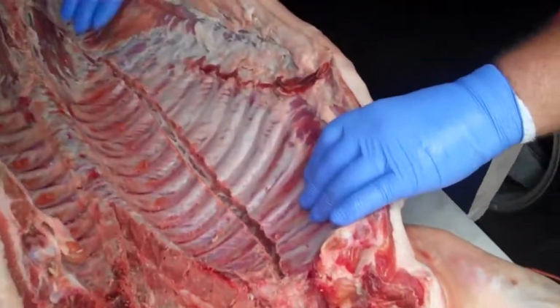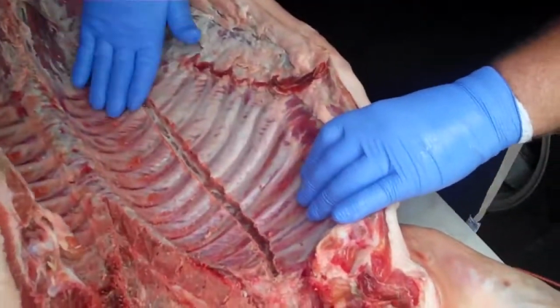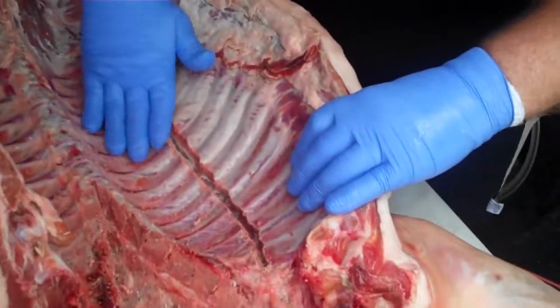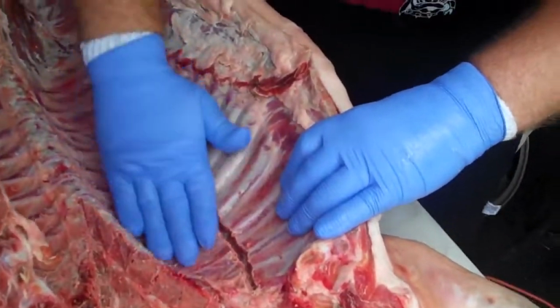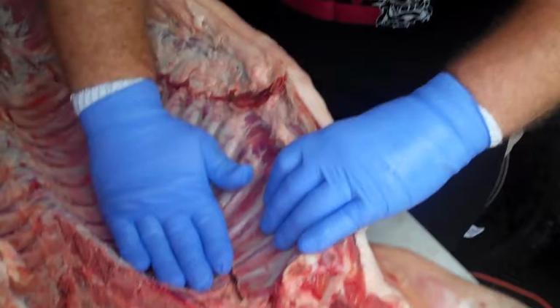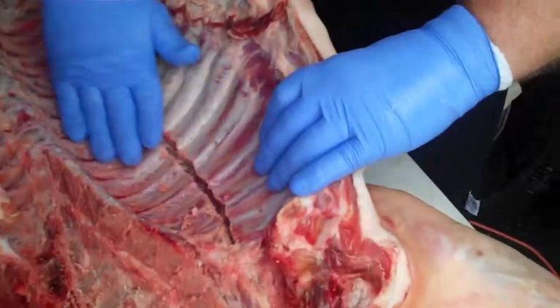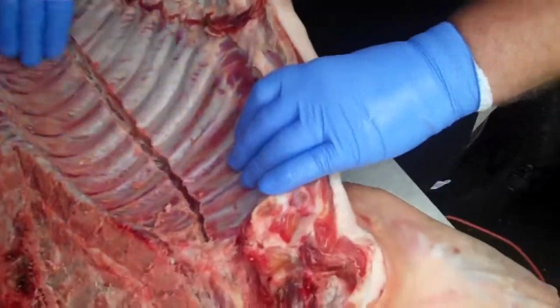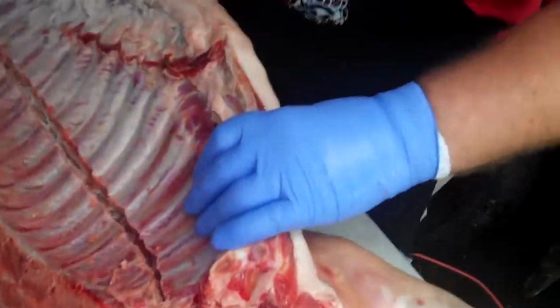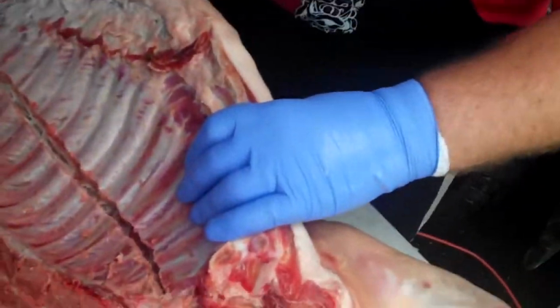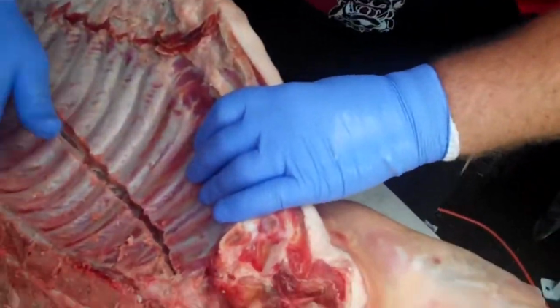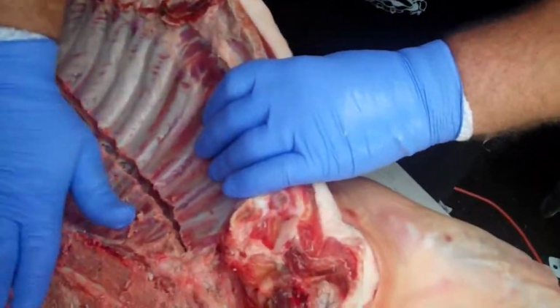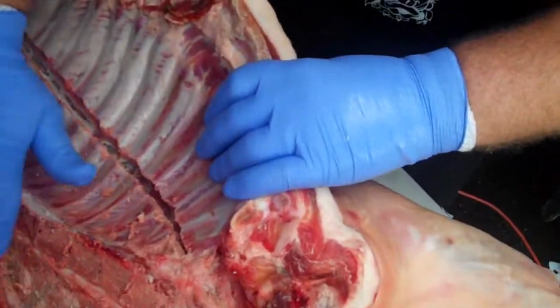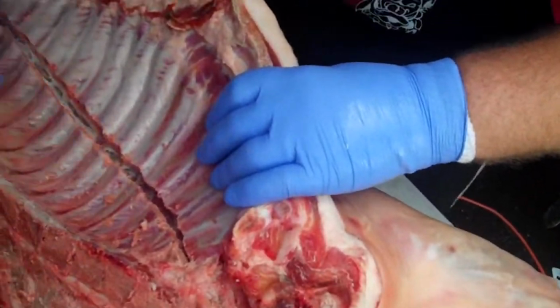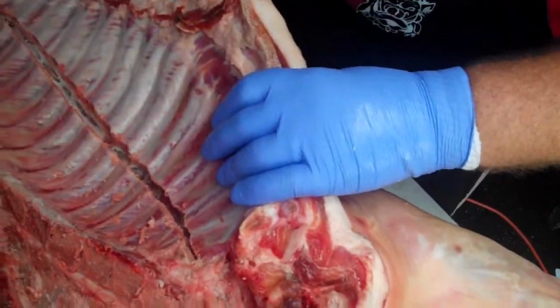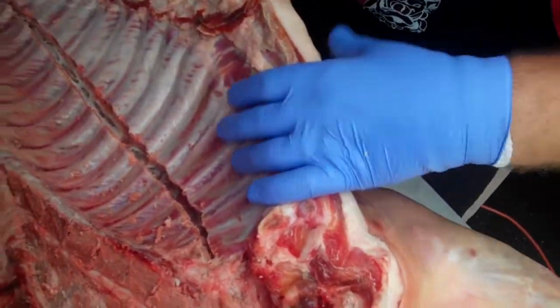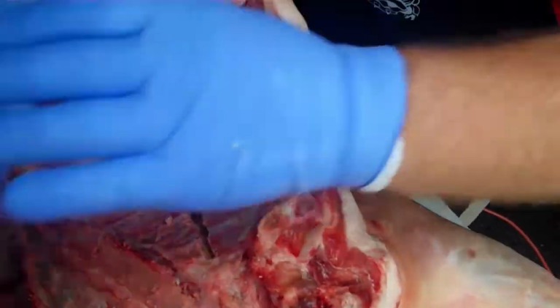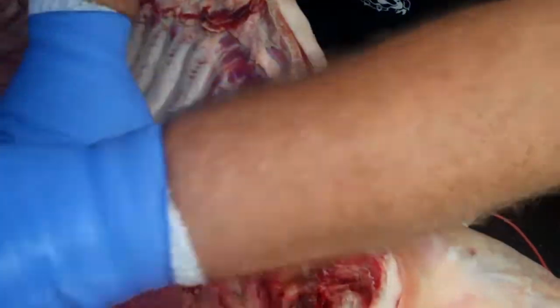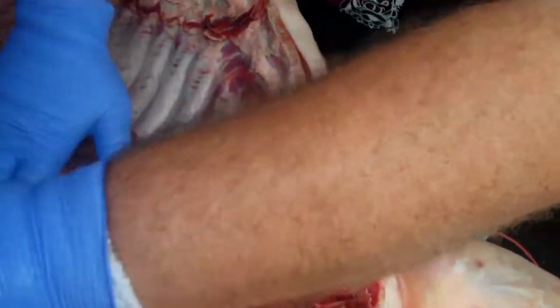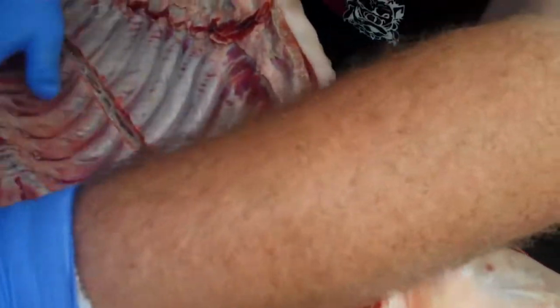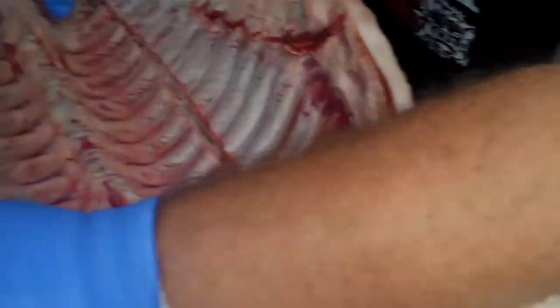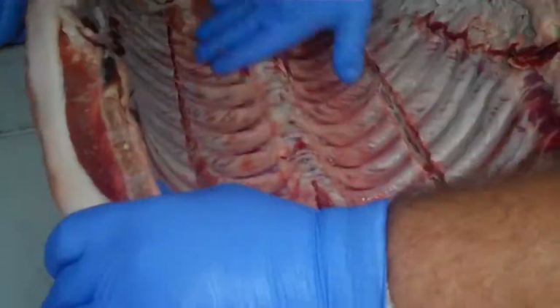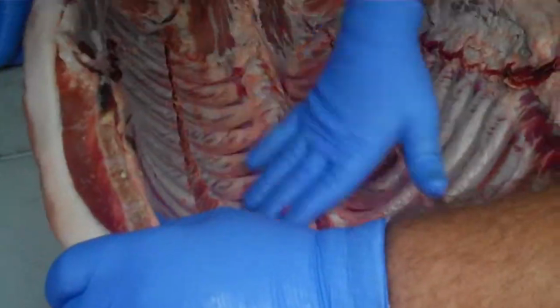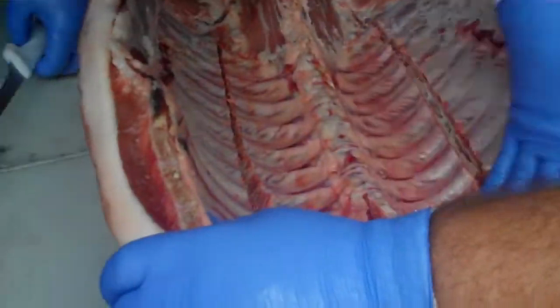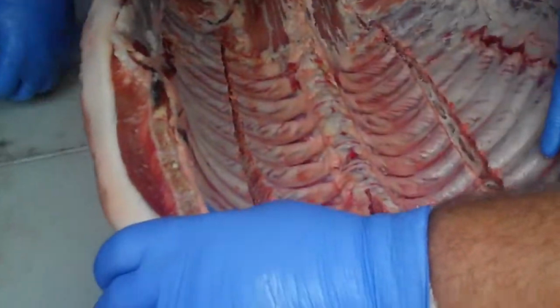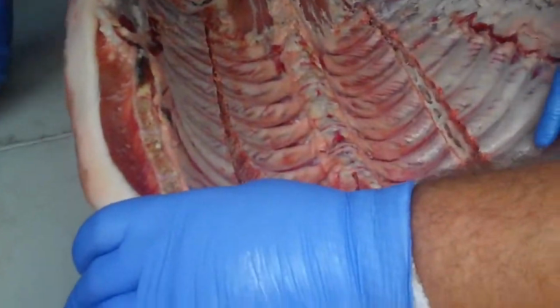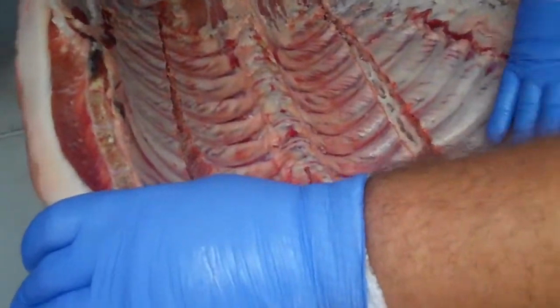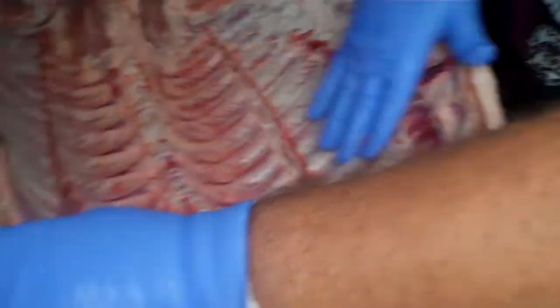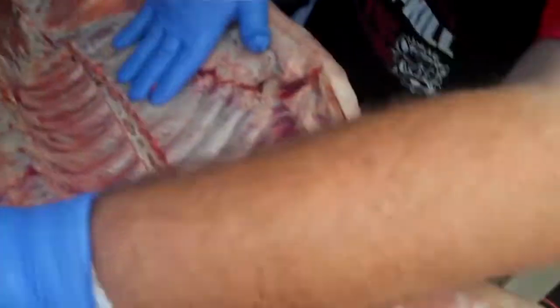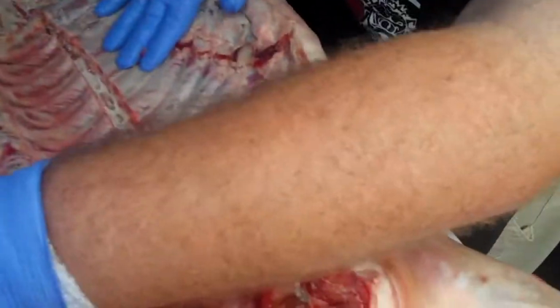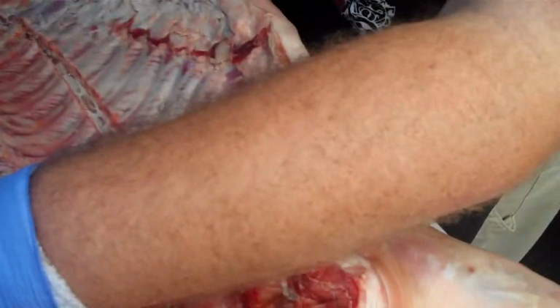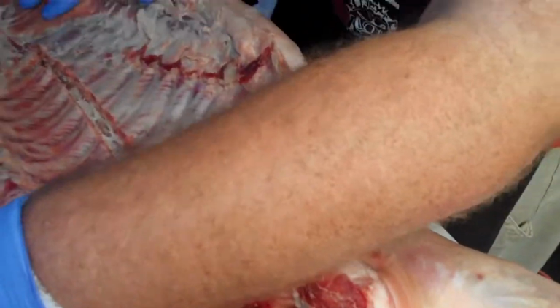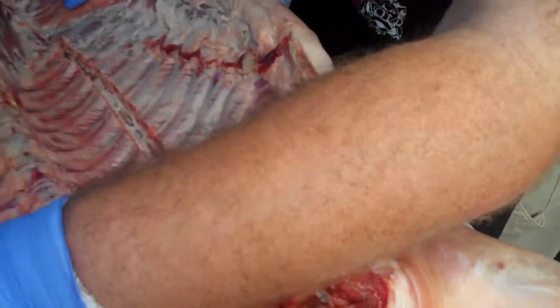Now I can take a knife and go in and bubble trim them back and have a full slab of ribs that come out.